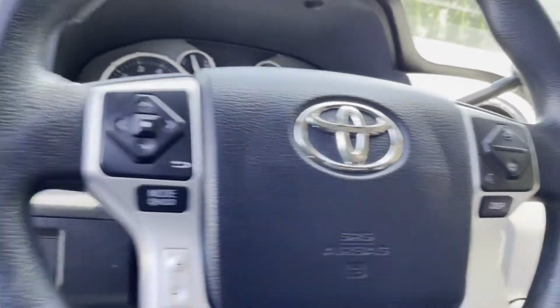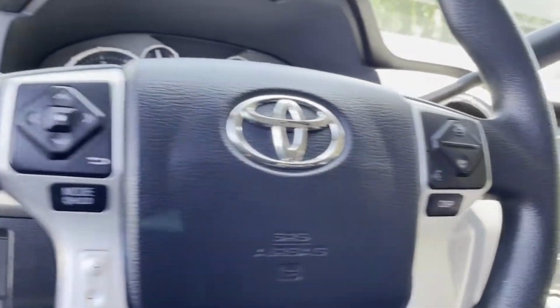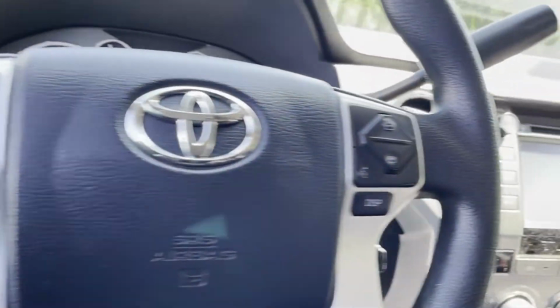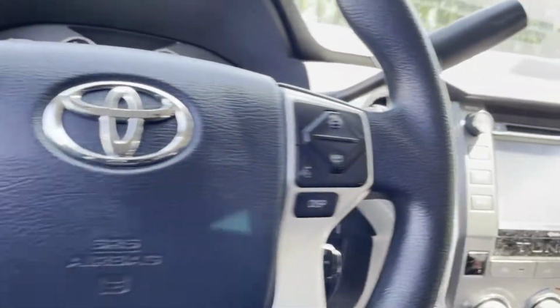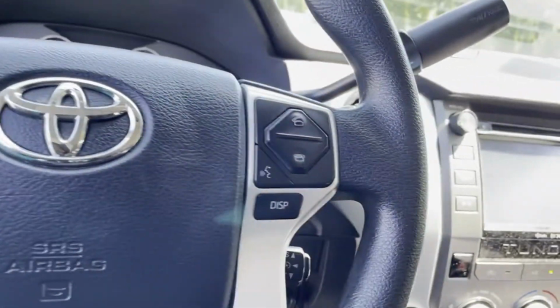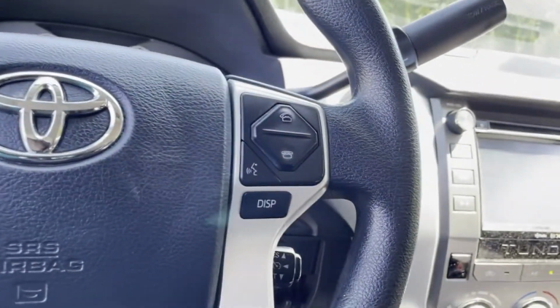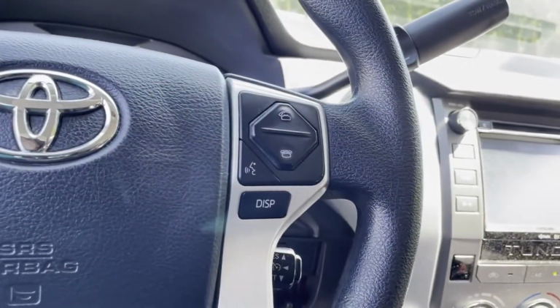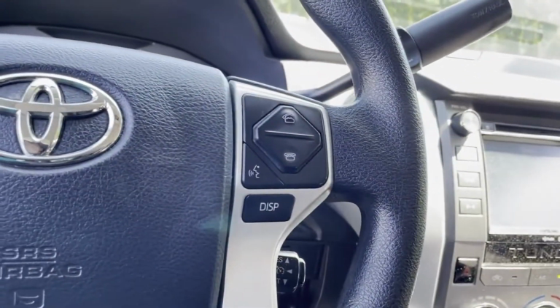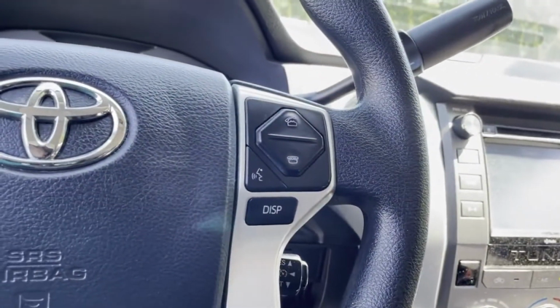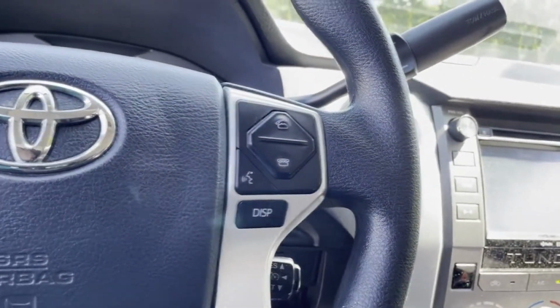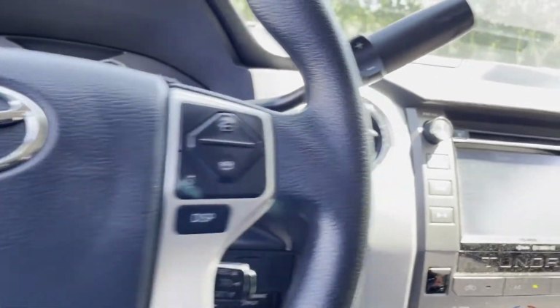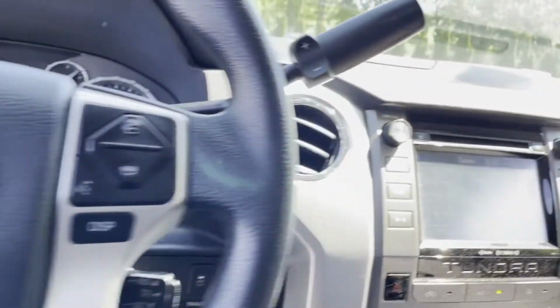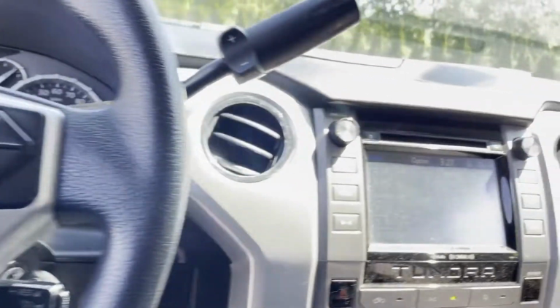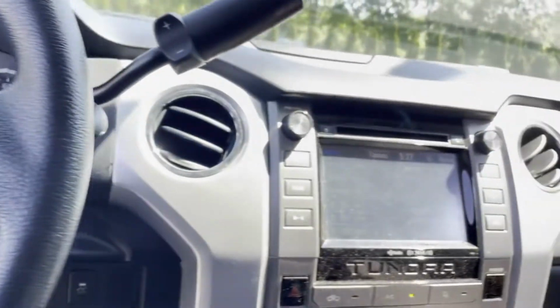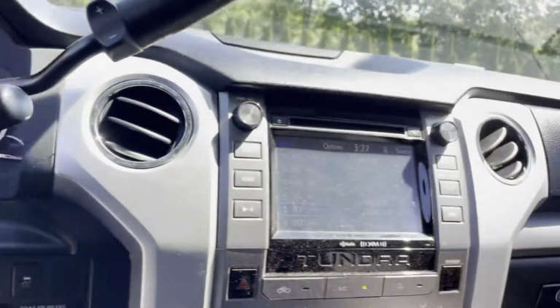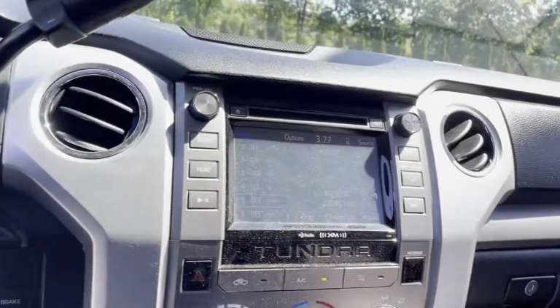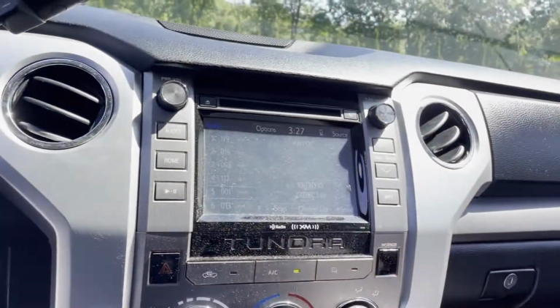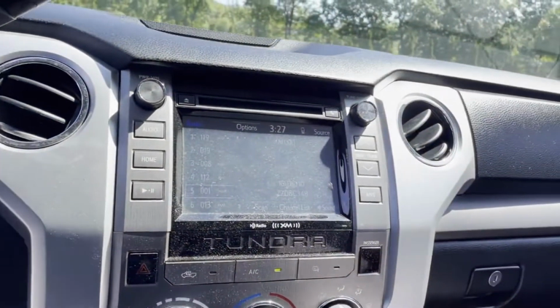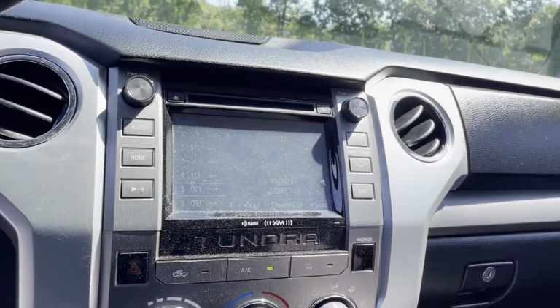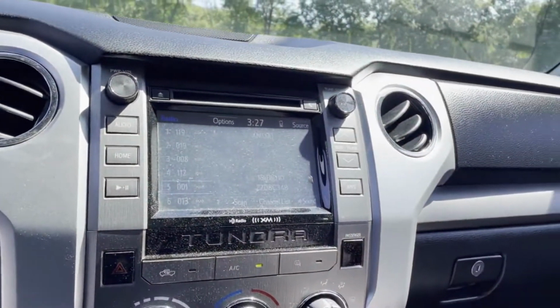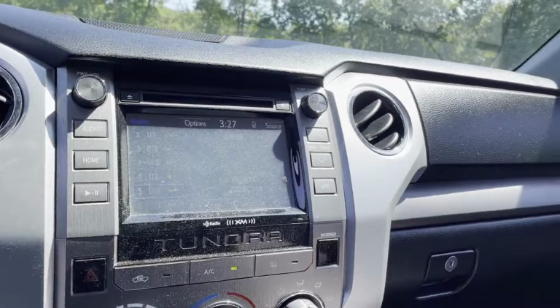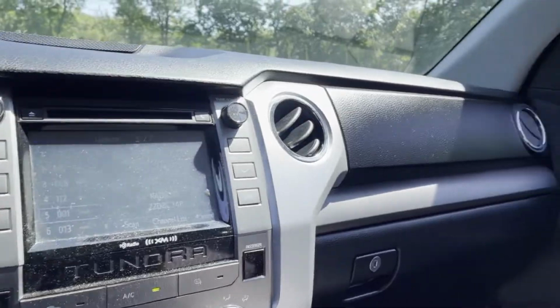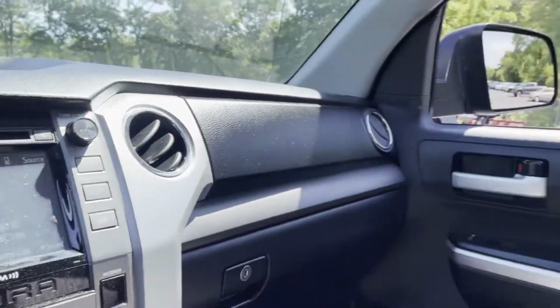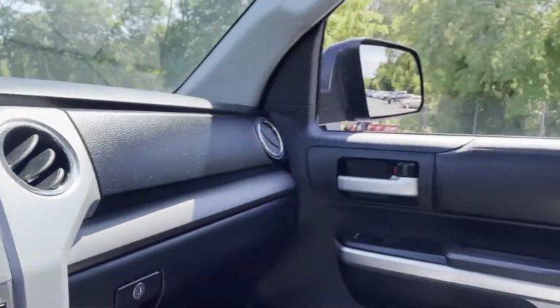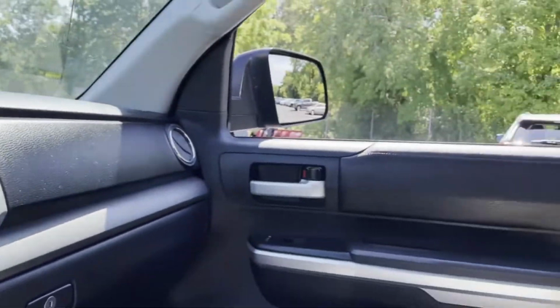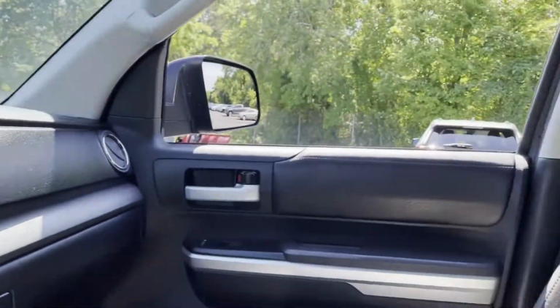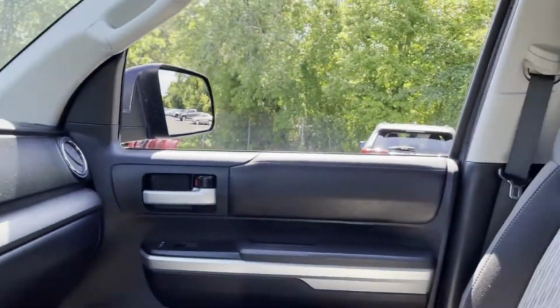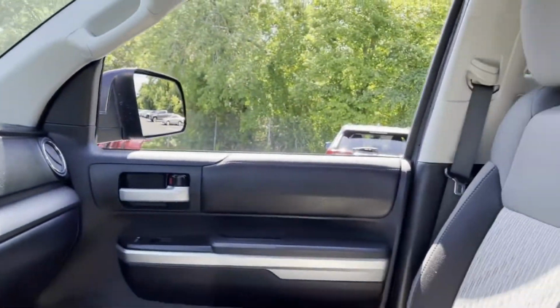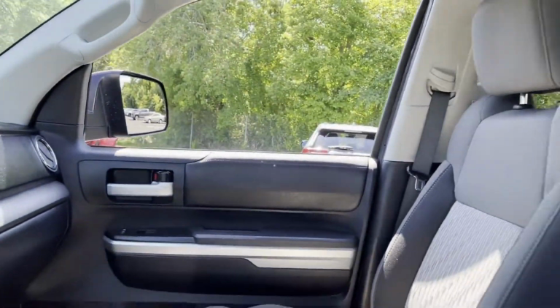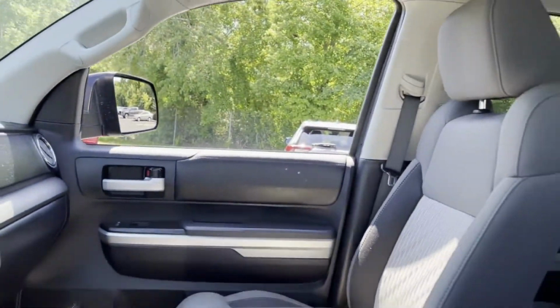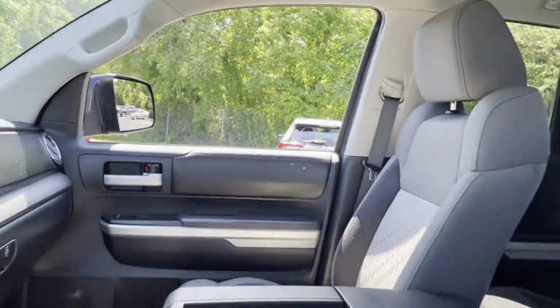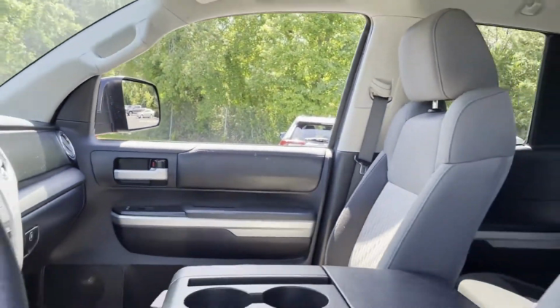Also equipped with cruise control, power side-view mirrors, and variable speed intermittent wipers.